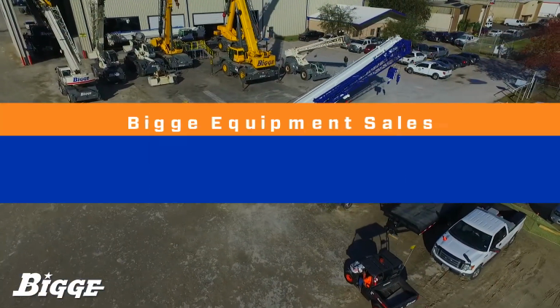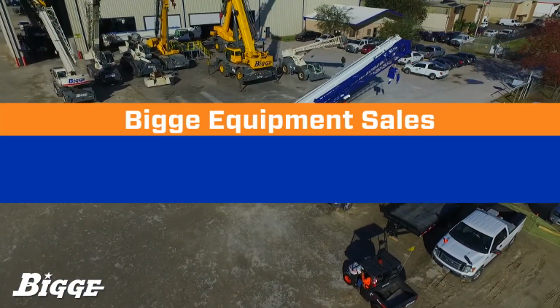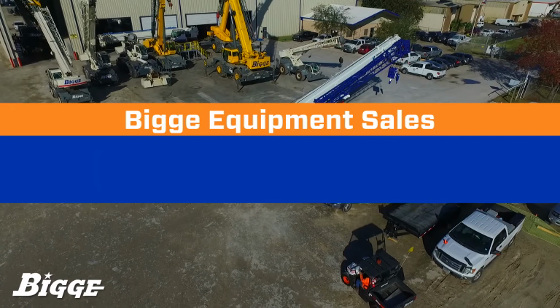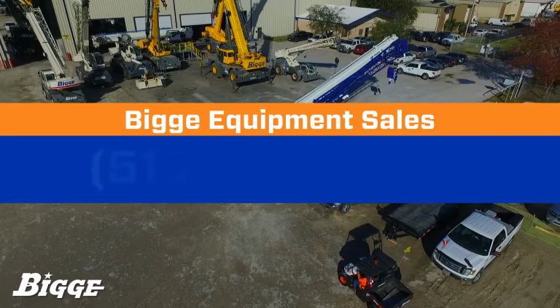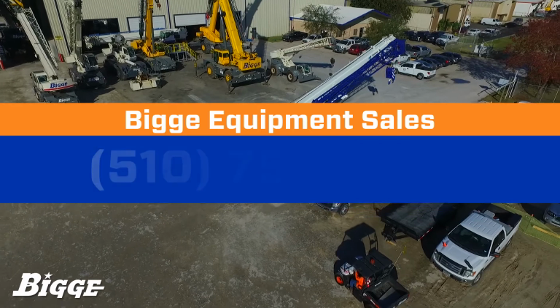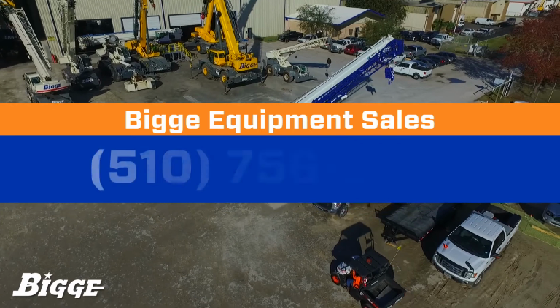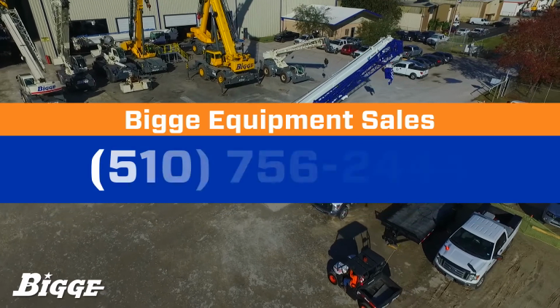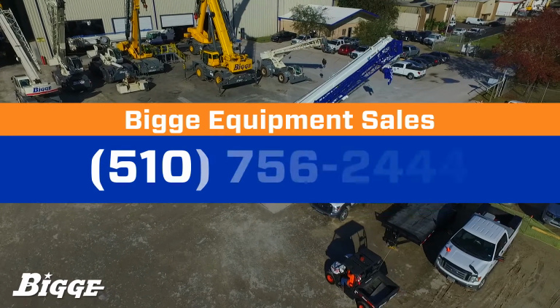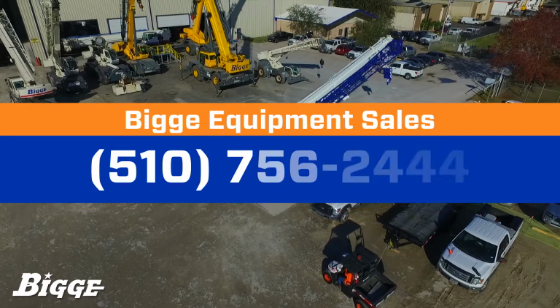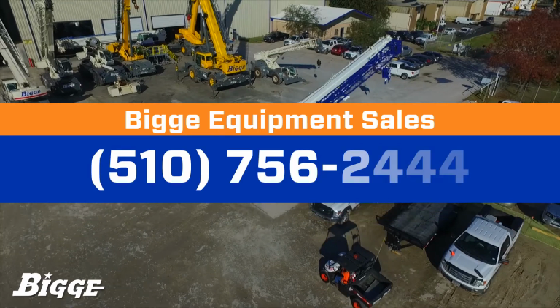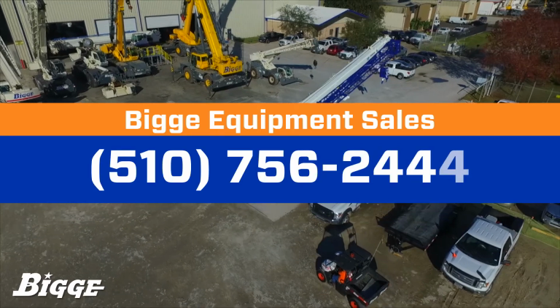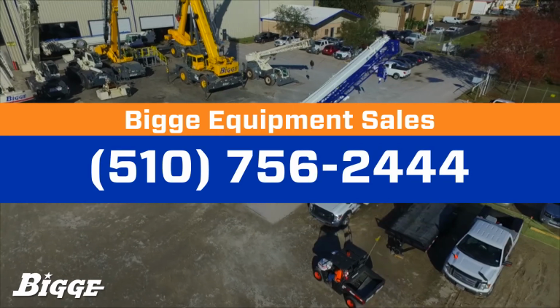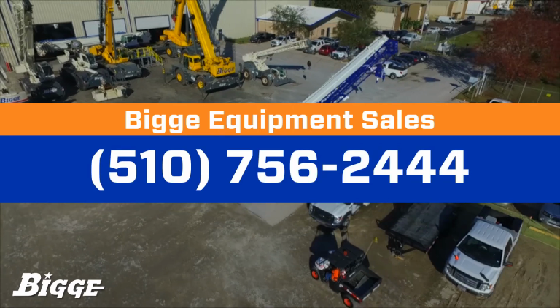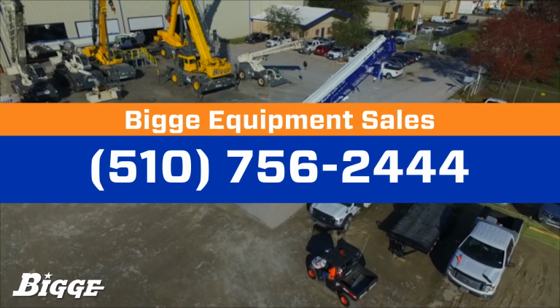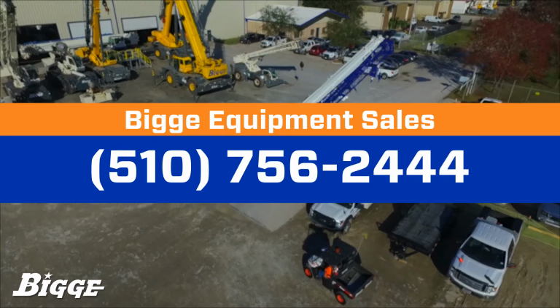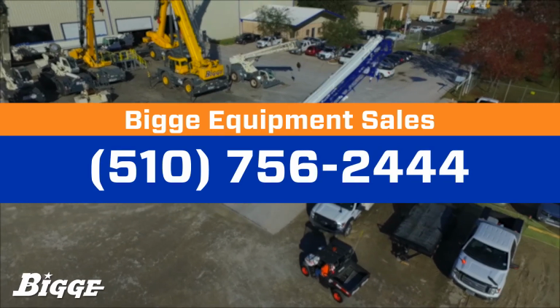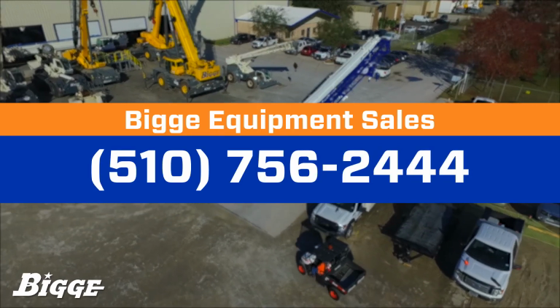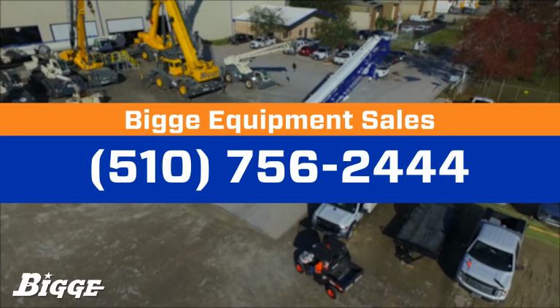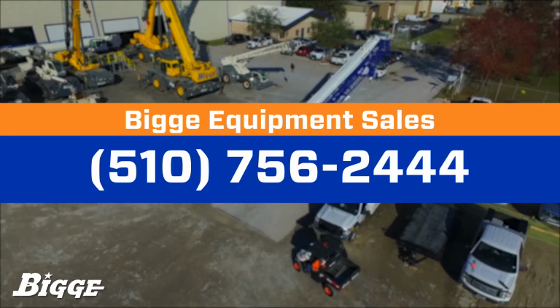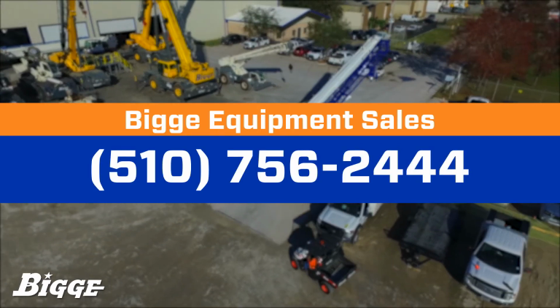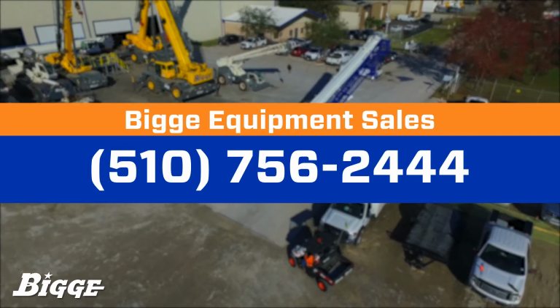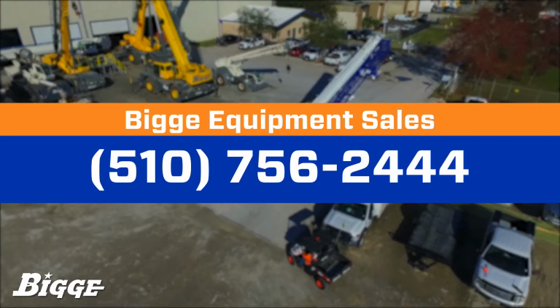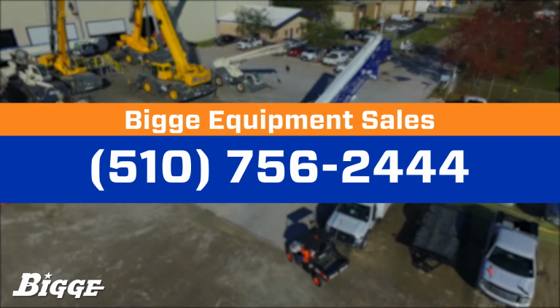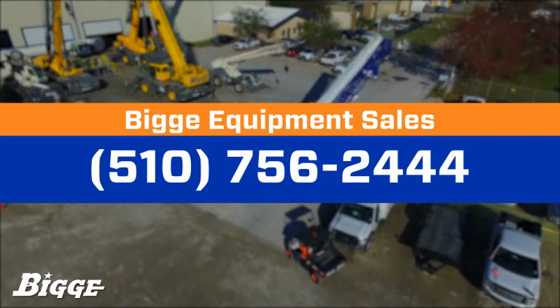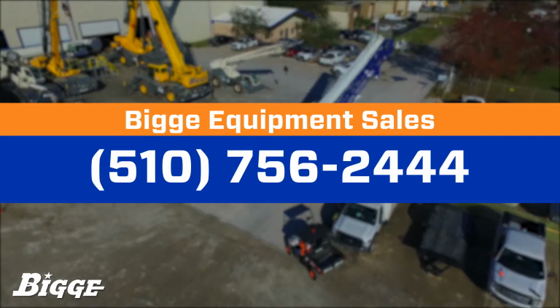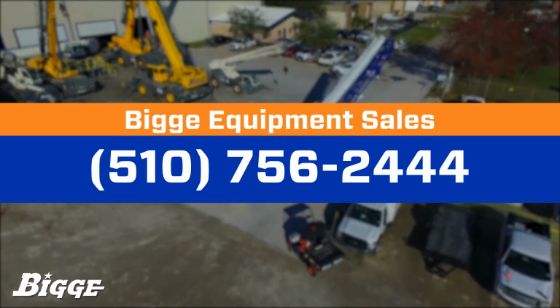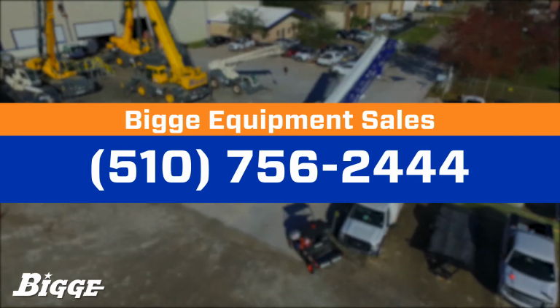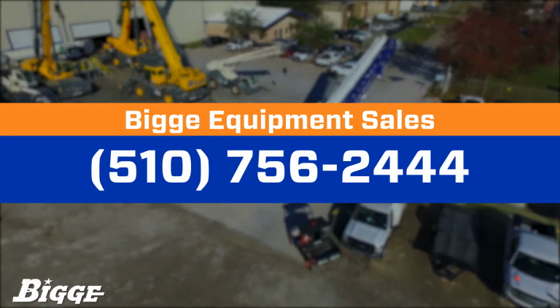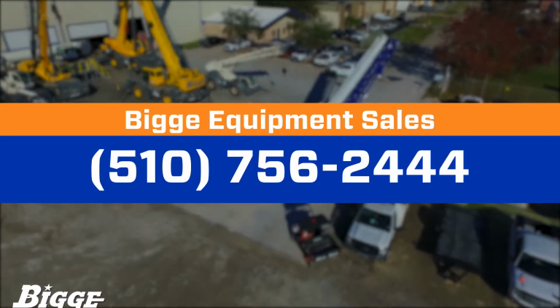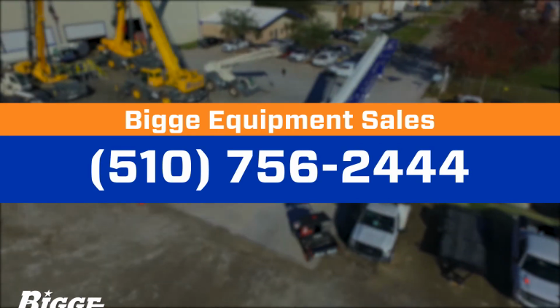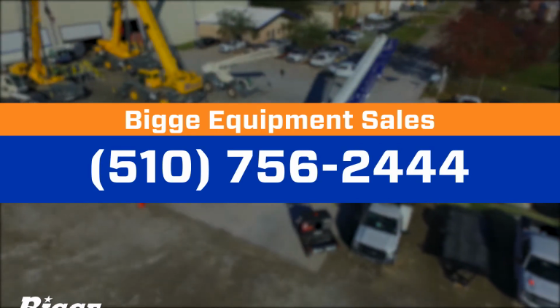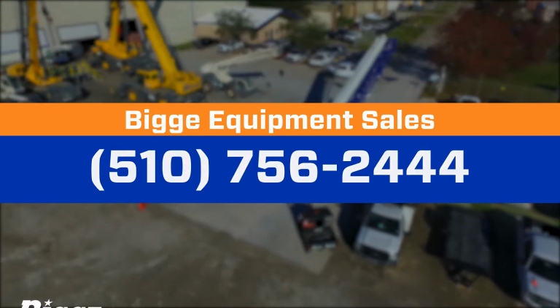Contact Biggie for more information at 510-756-2444.